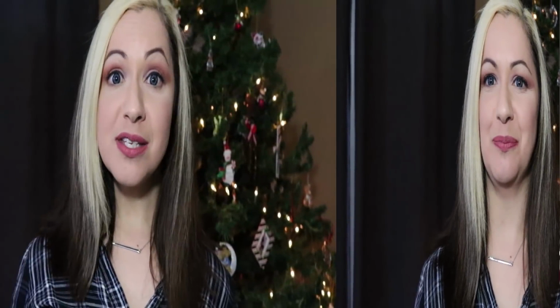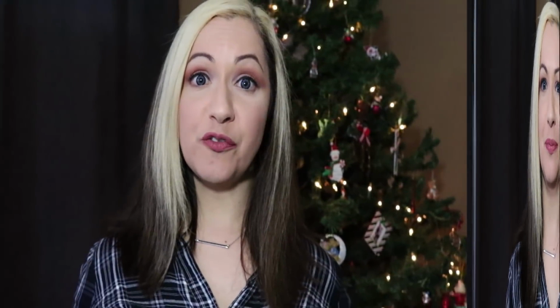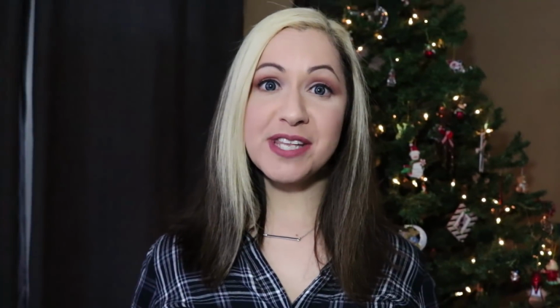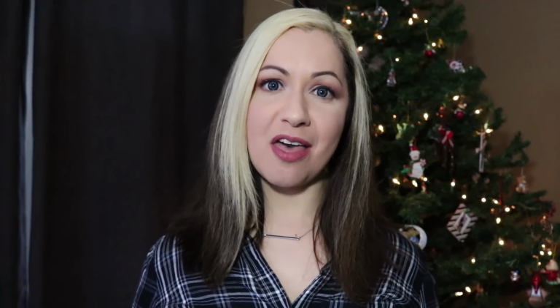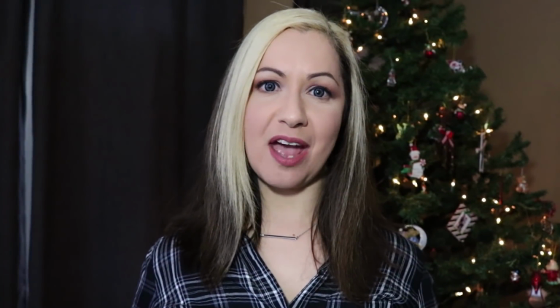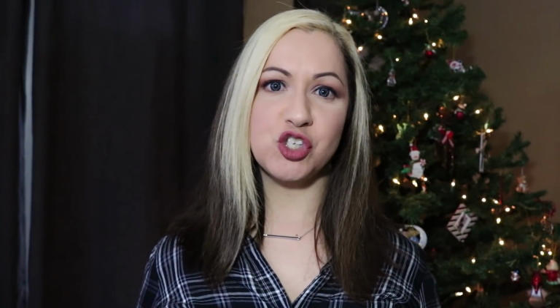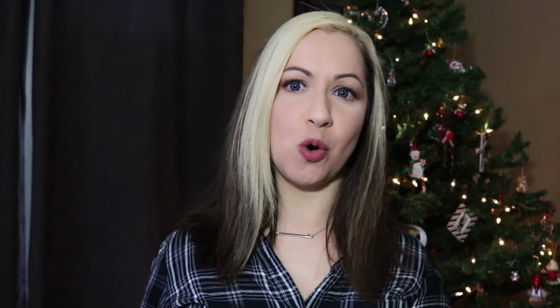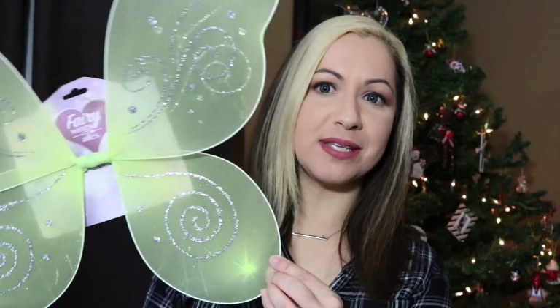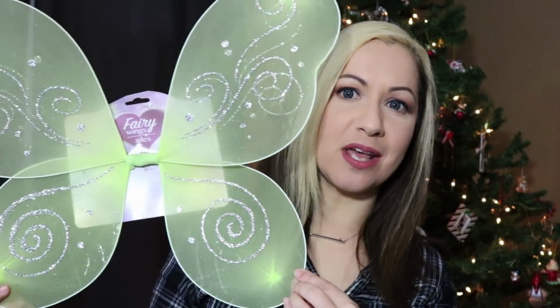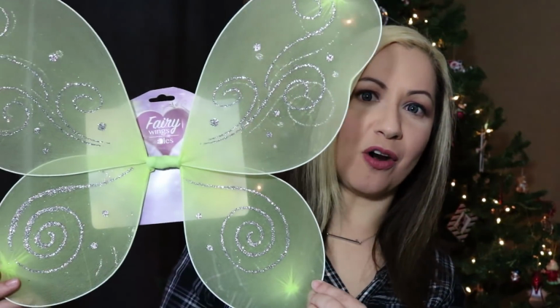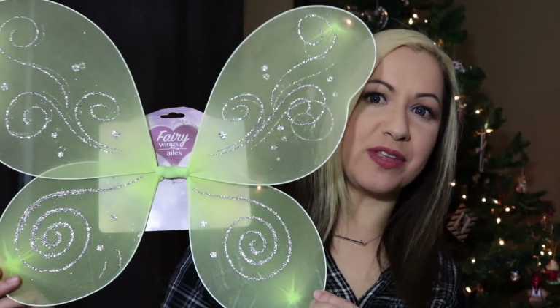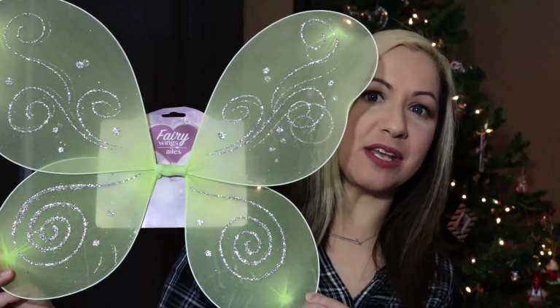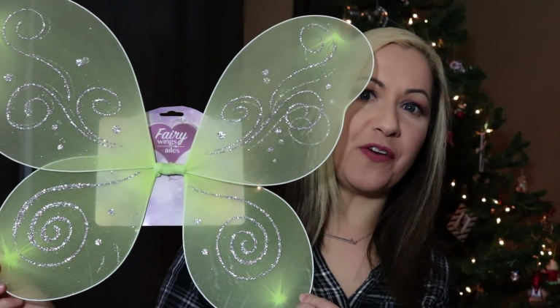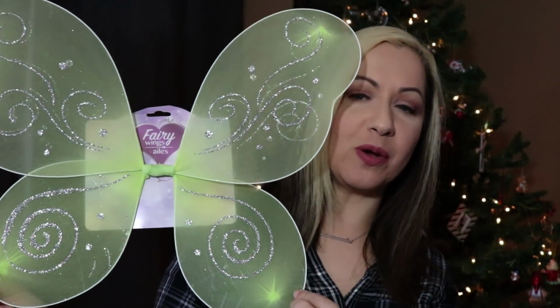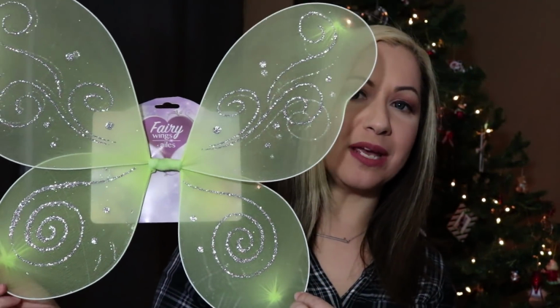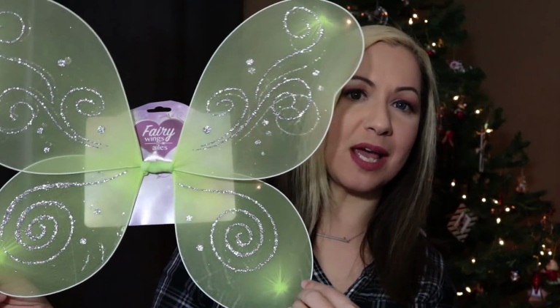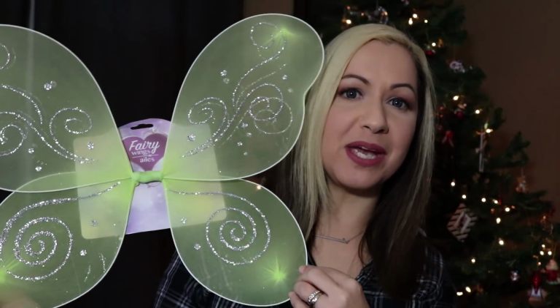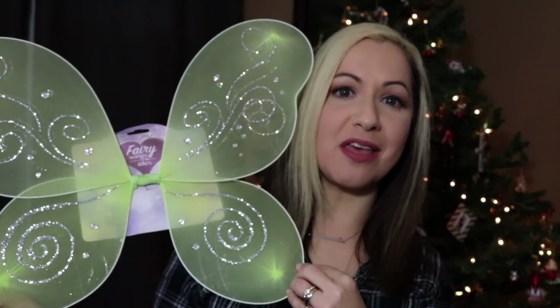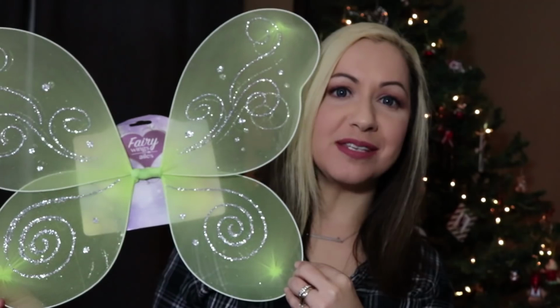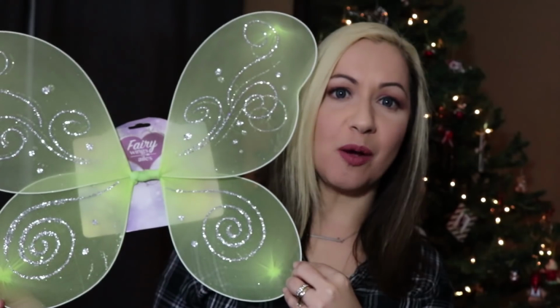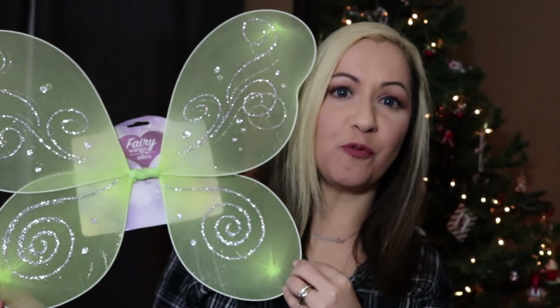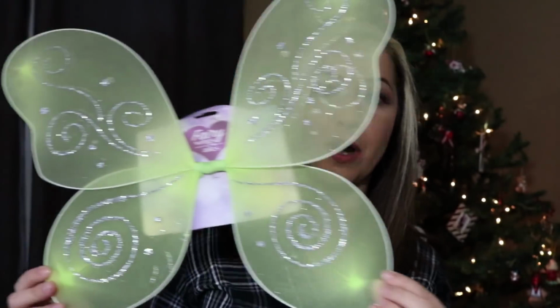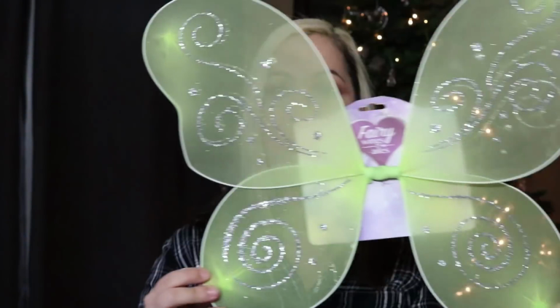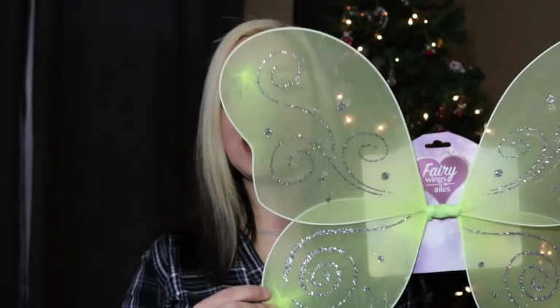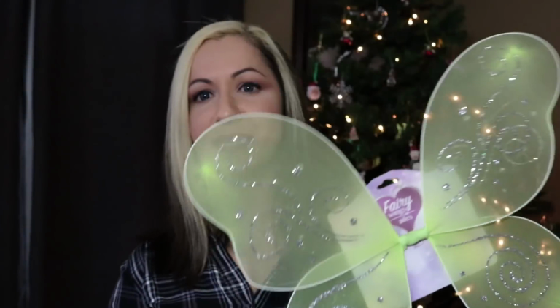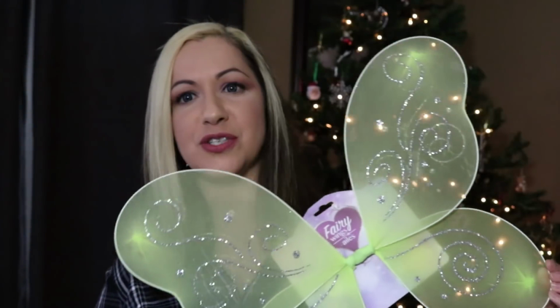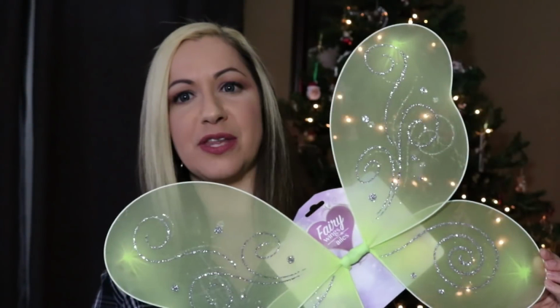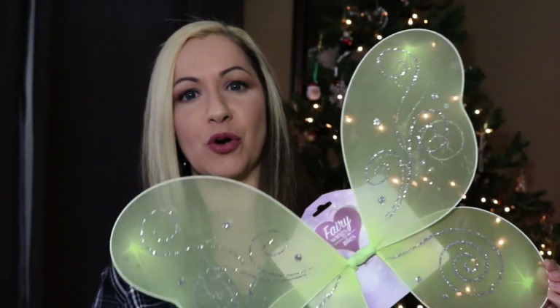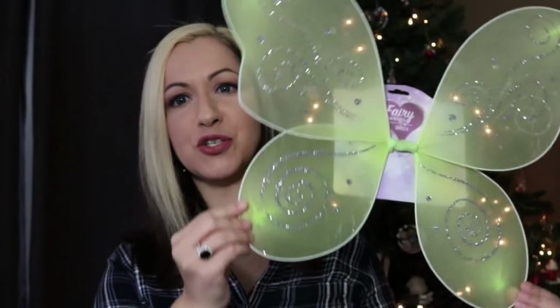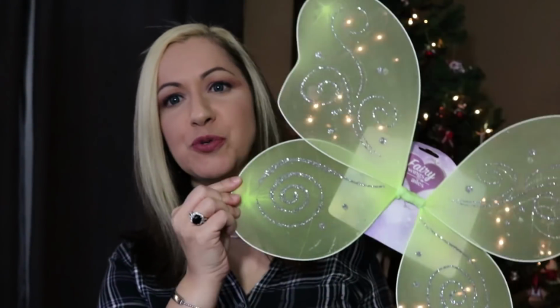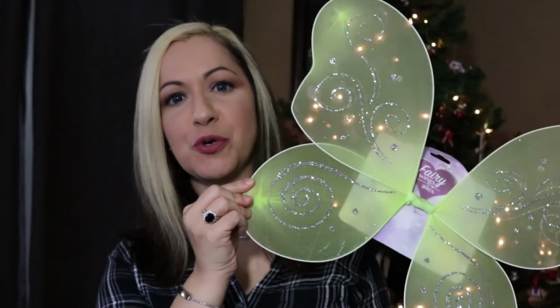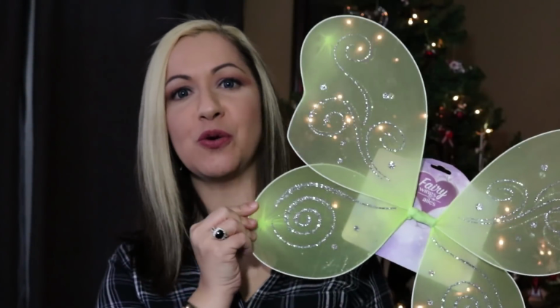So the first thing that I have to show are these fairy wings. I picked these up for my niece — I just thought they were super duper cute.